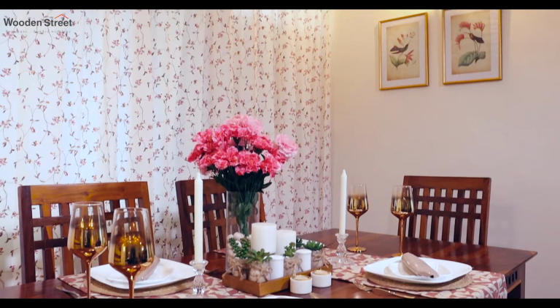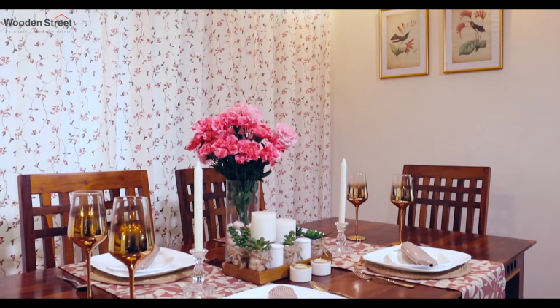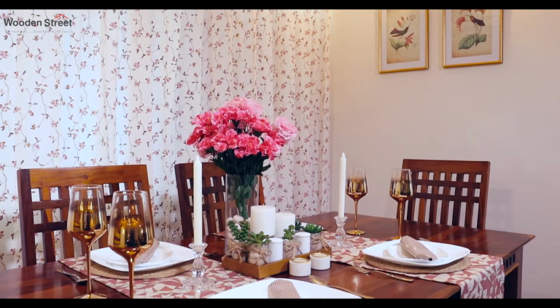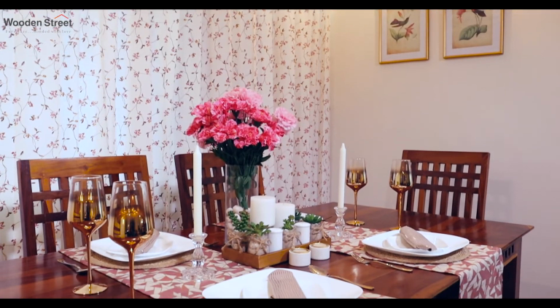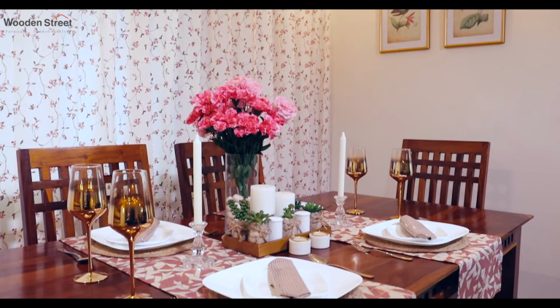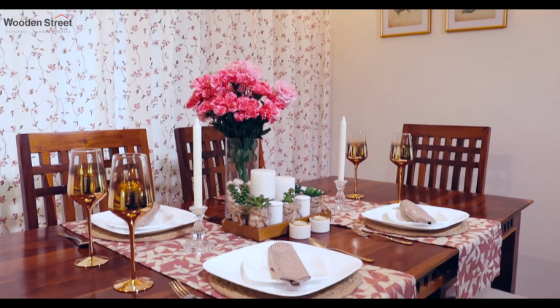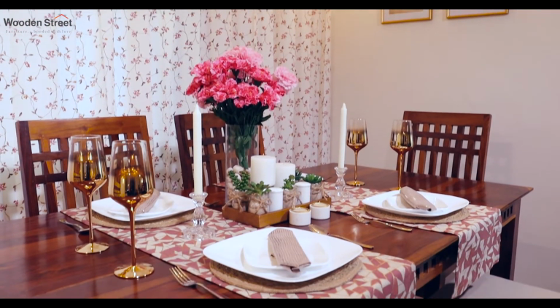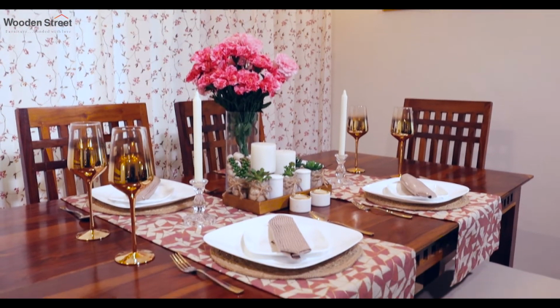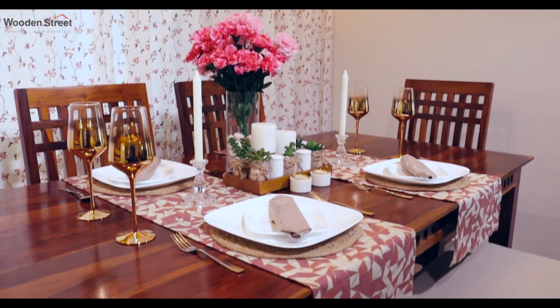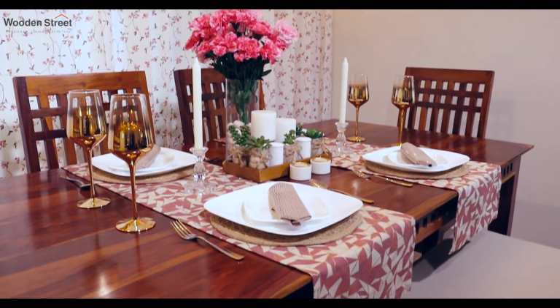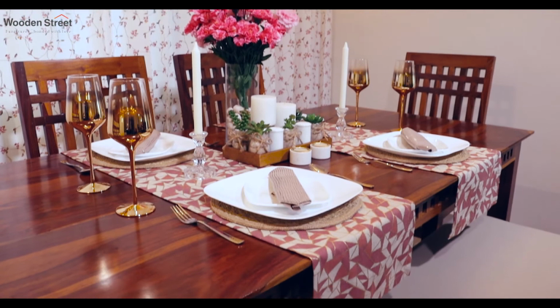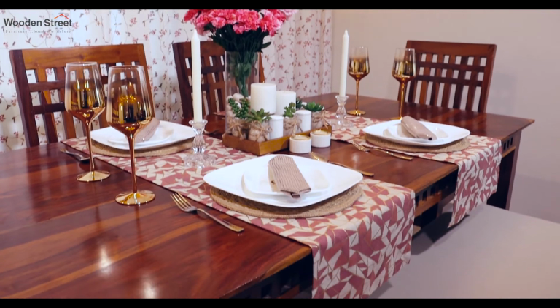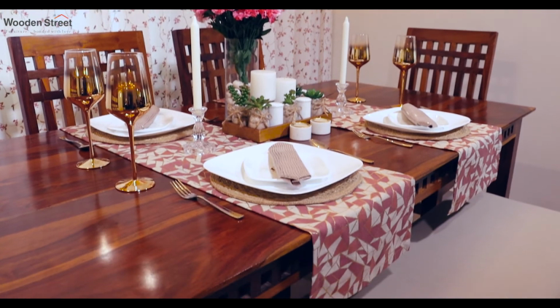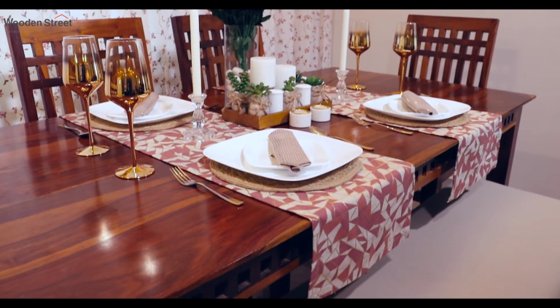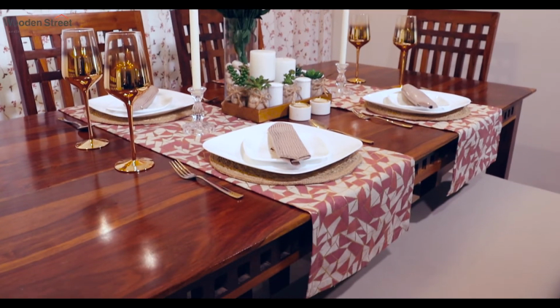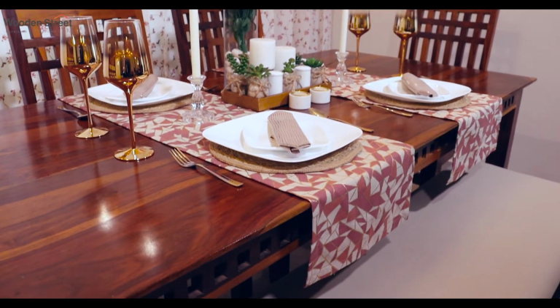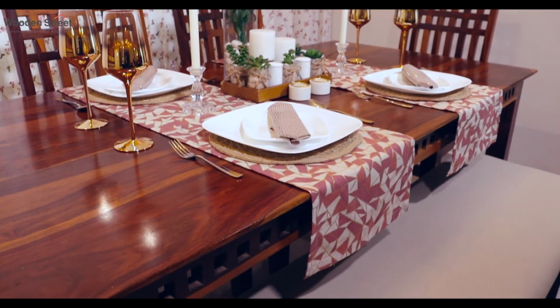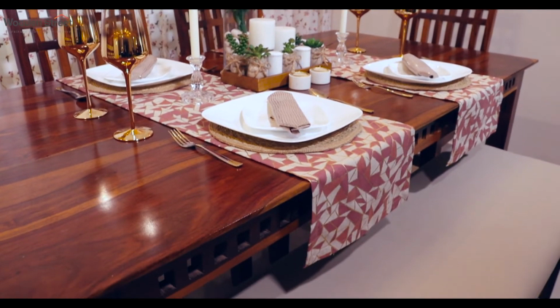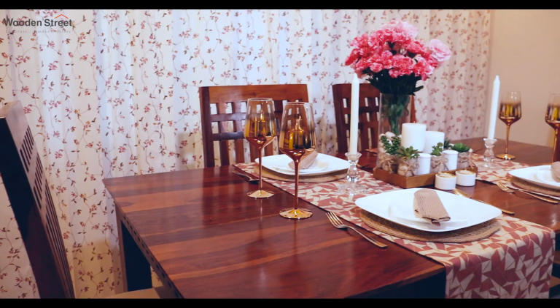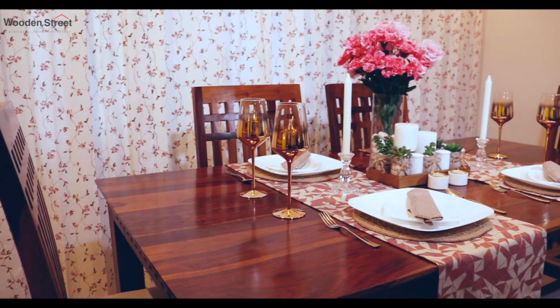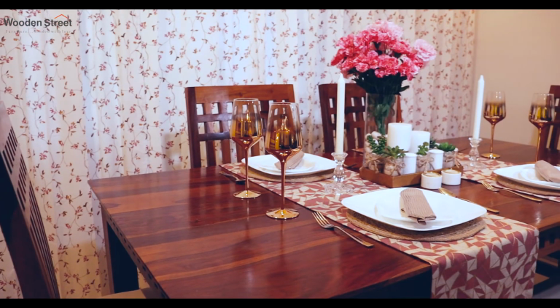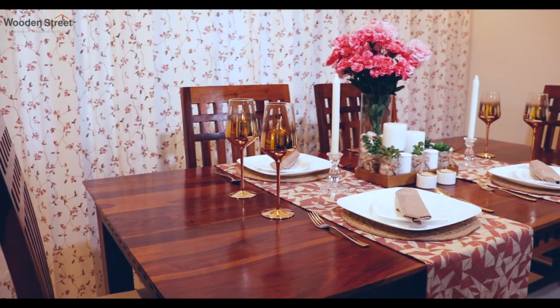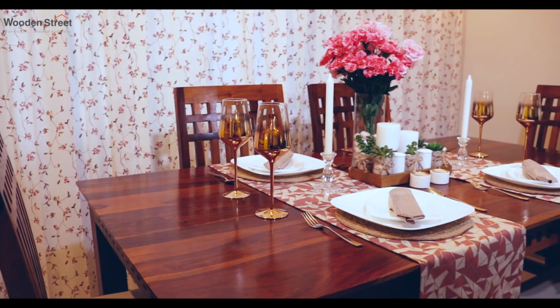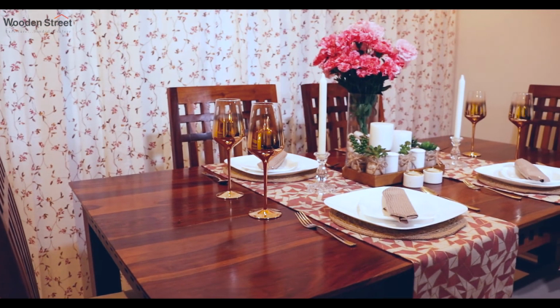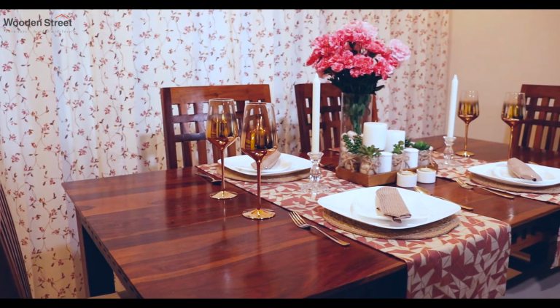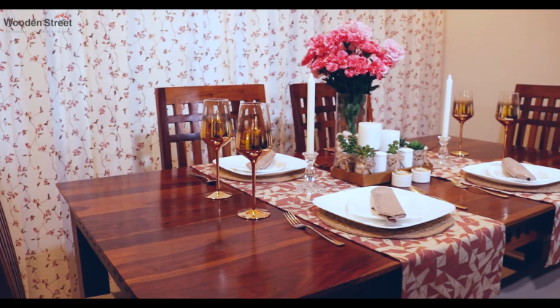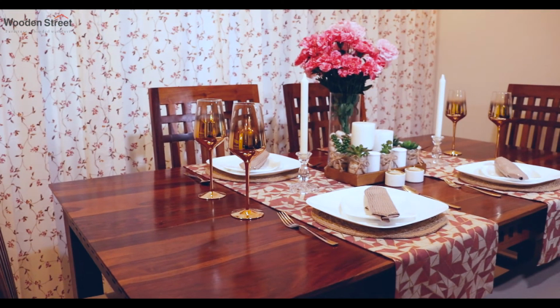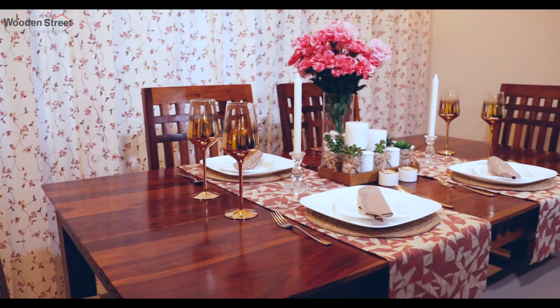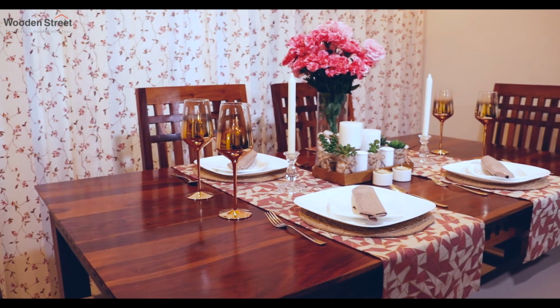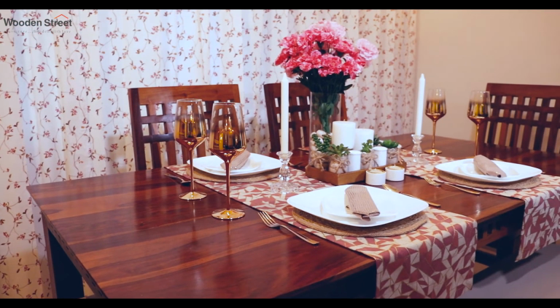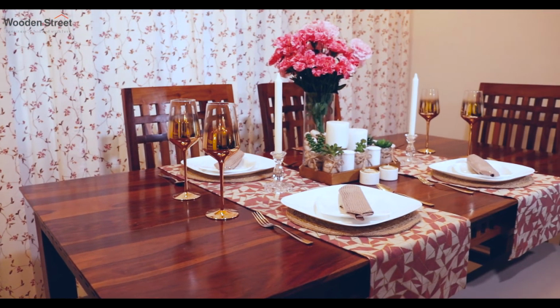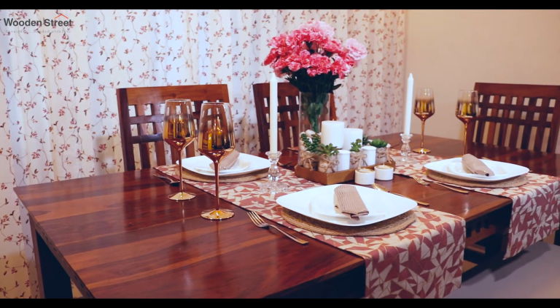Adolph dining set will become a staple of your gatherings in no time. Find this amazing dining set only on woodenstreet.com.